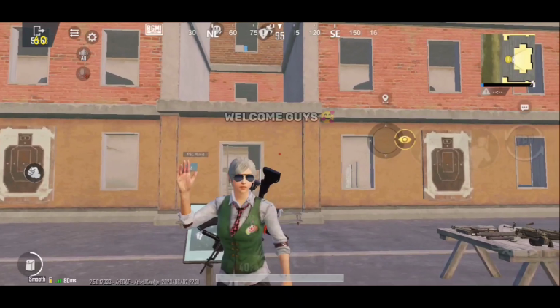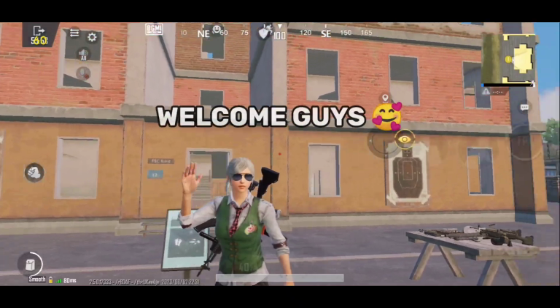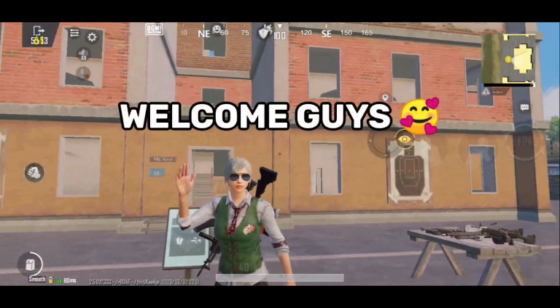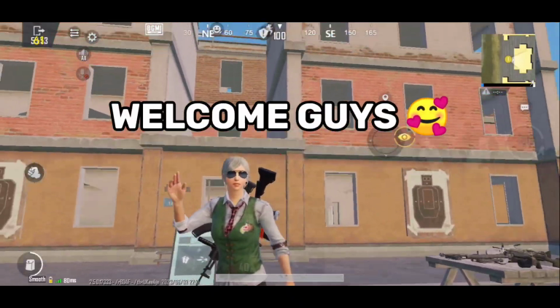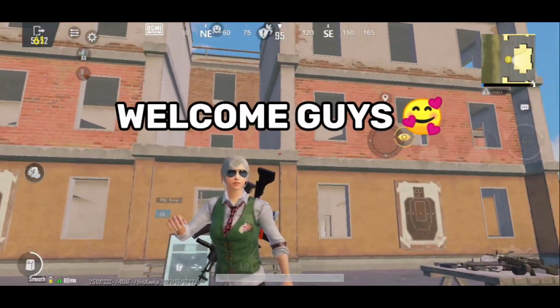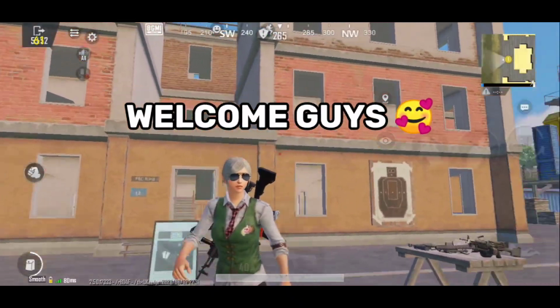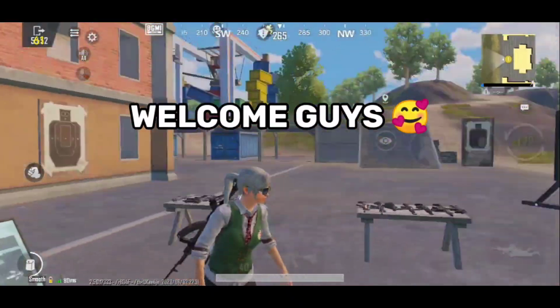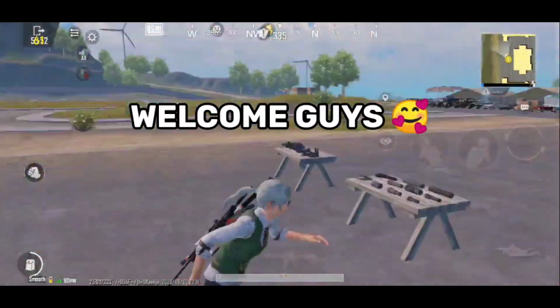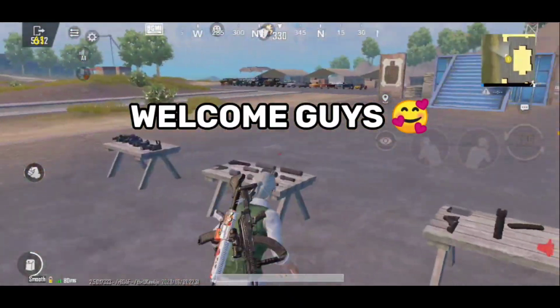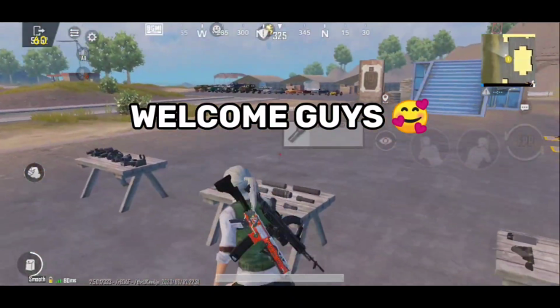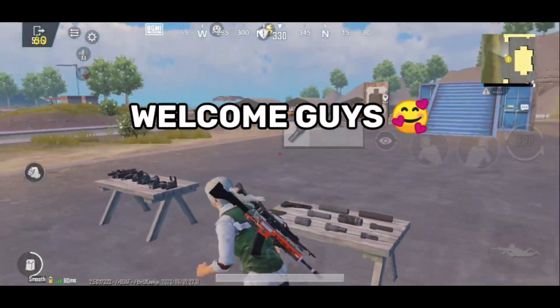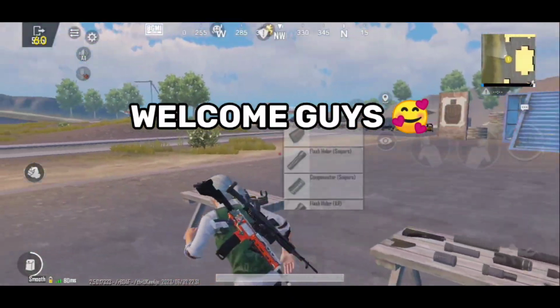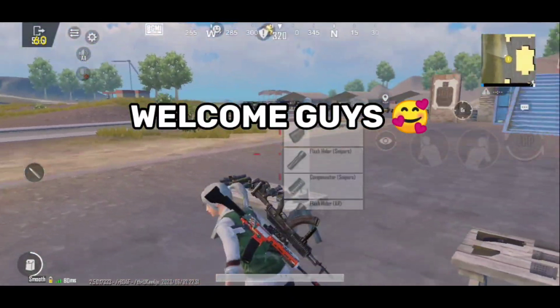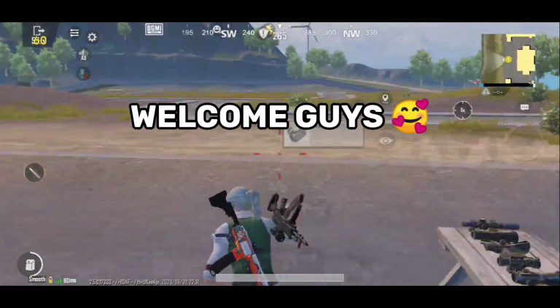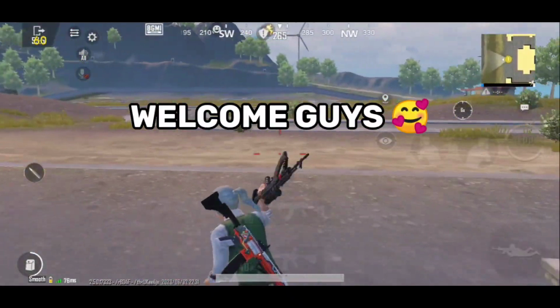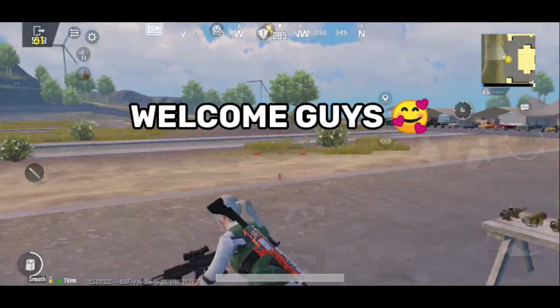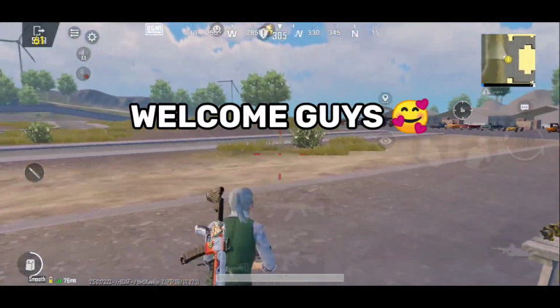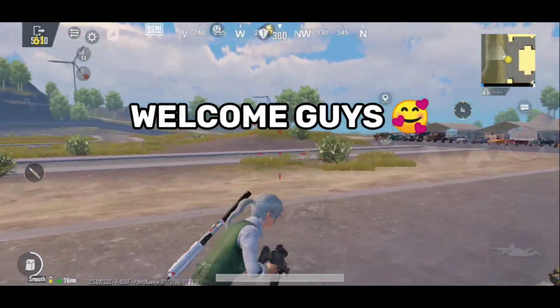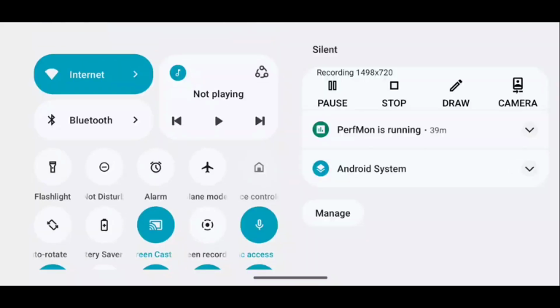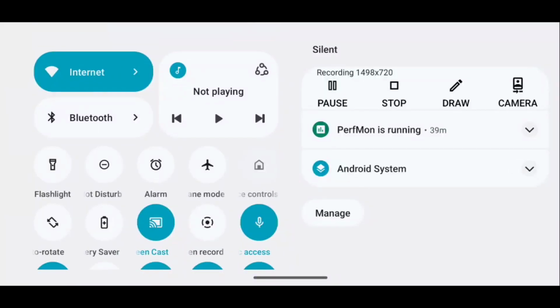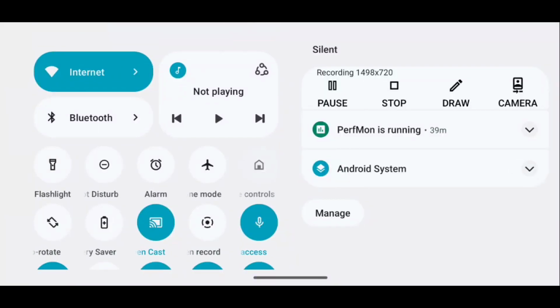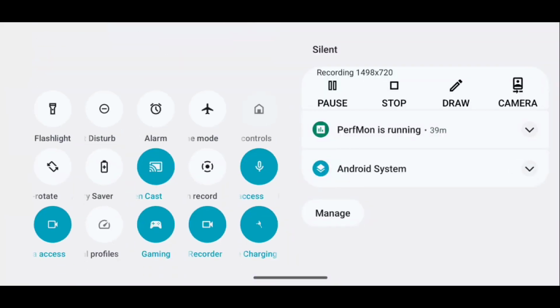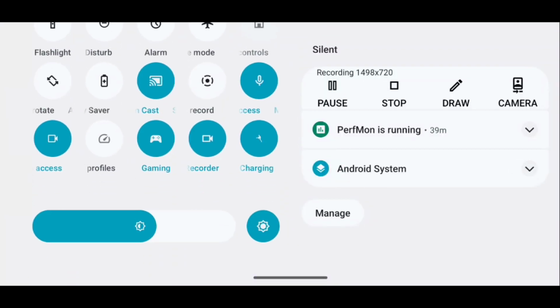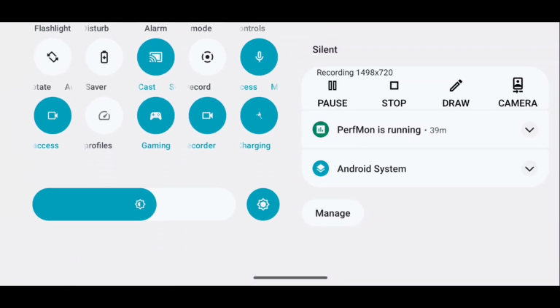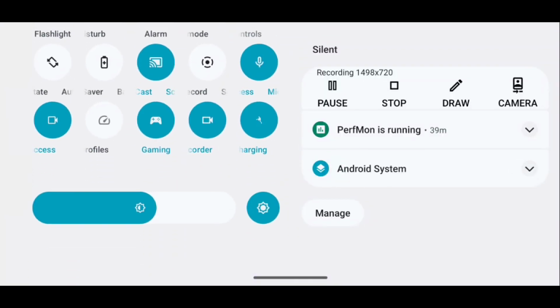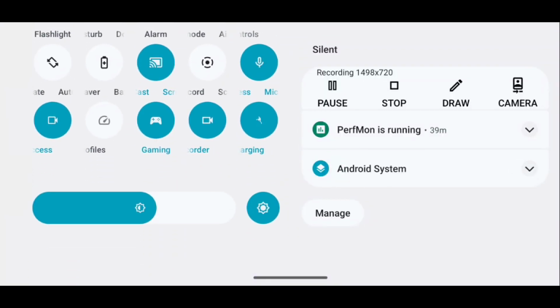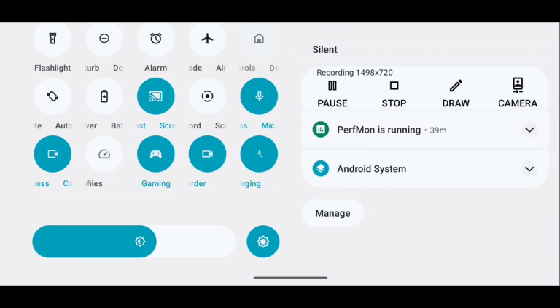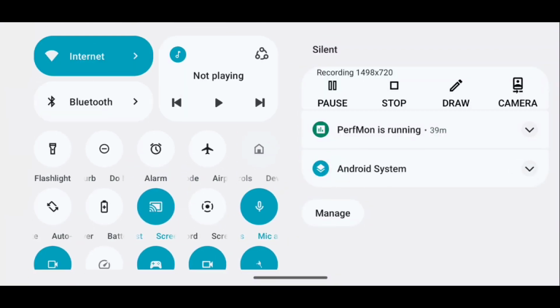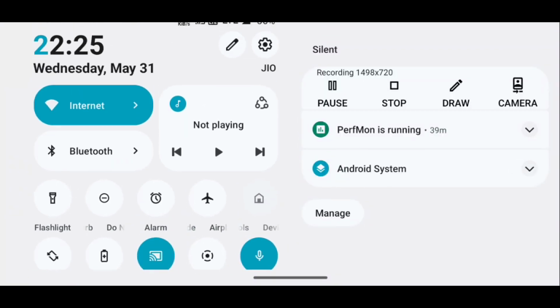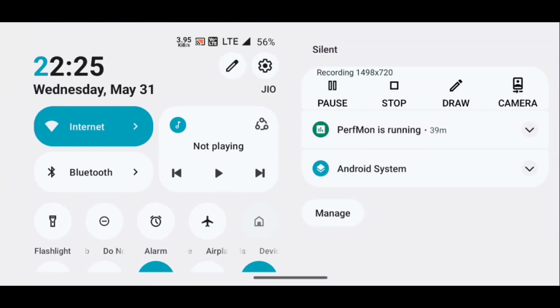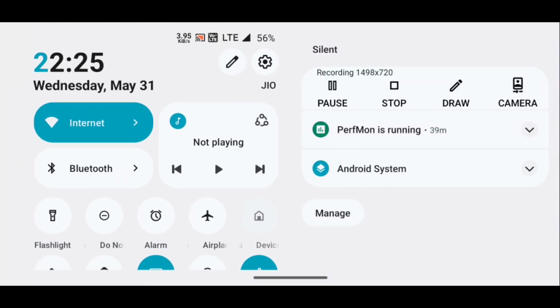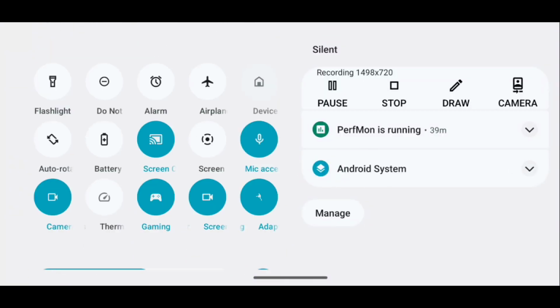Welcome guys, my name is Aryush, and this is a crazy good looking Android 13 ROM.